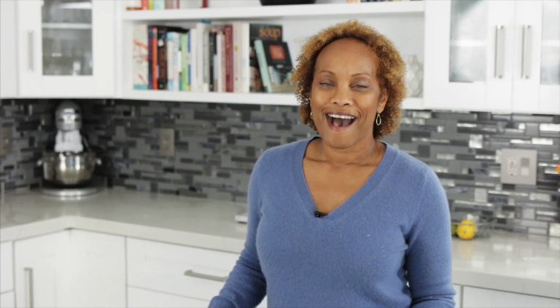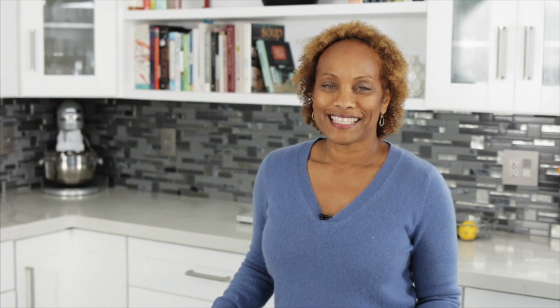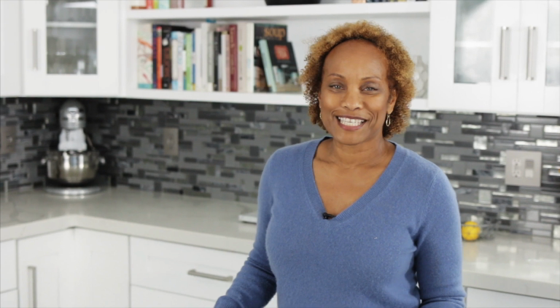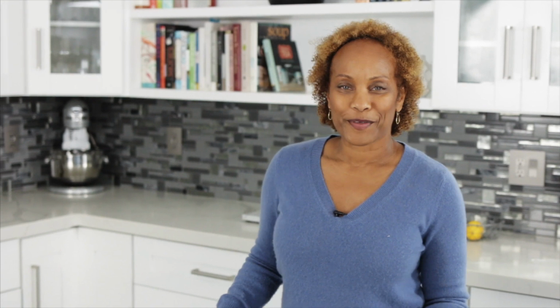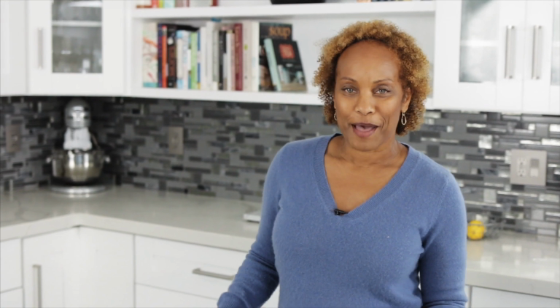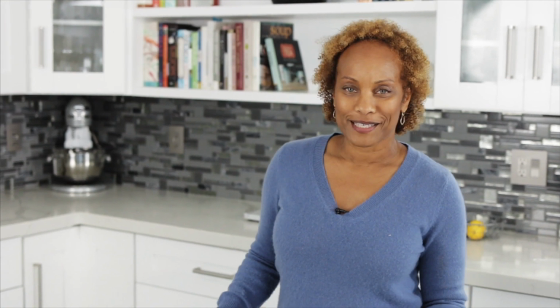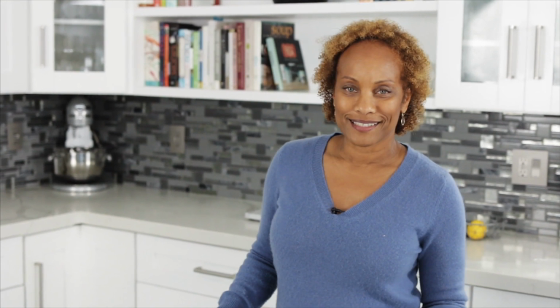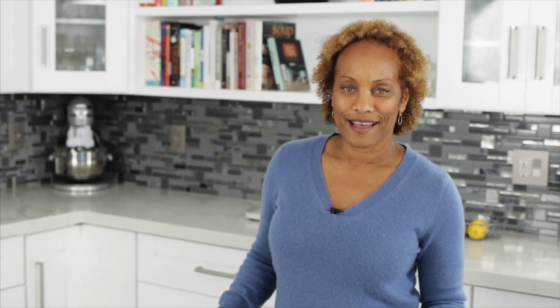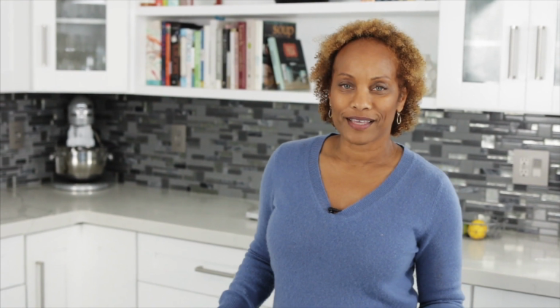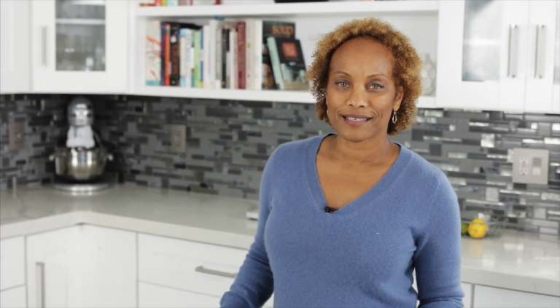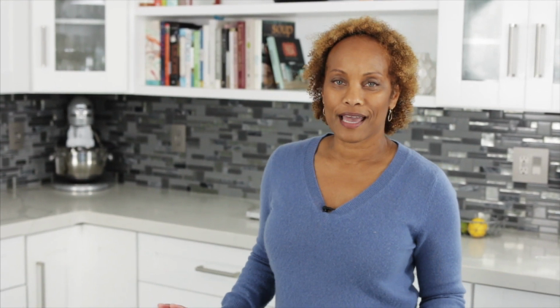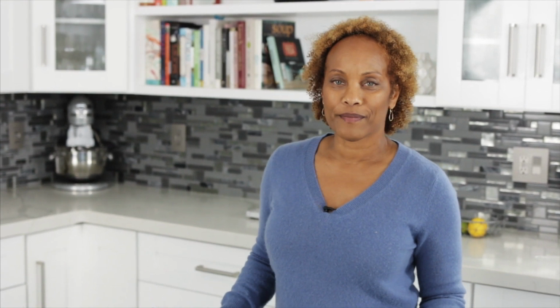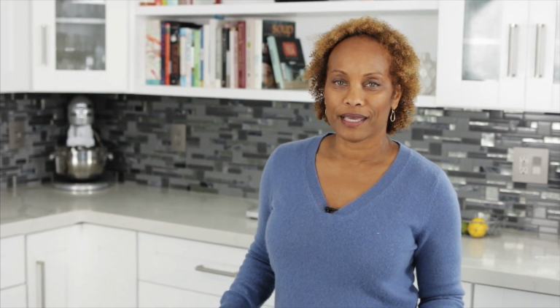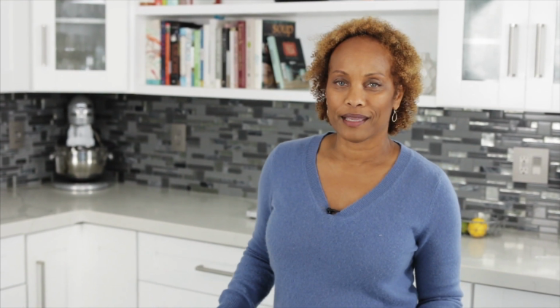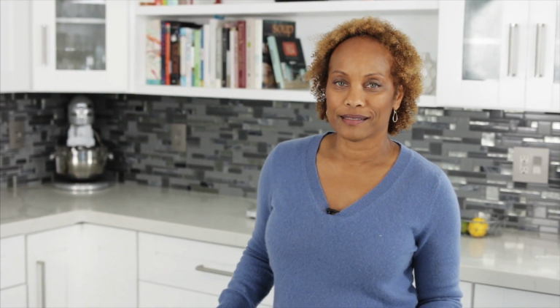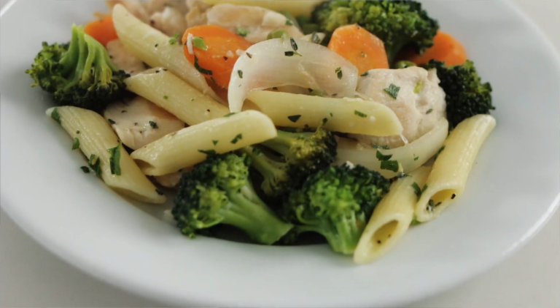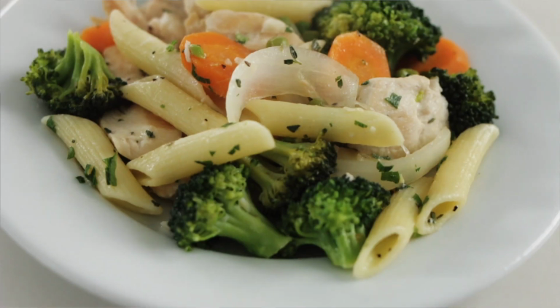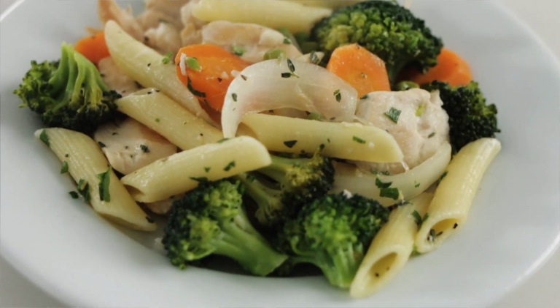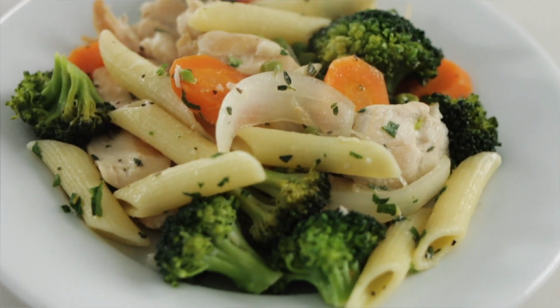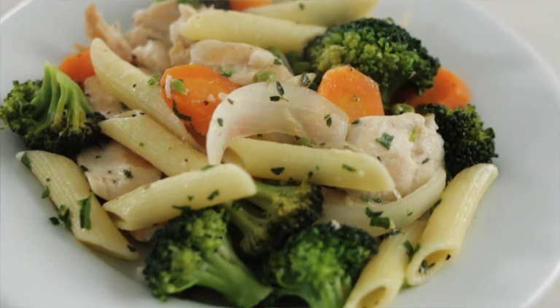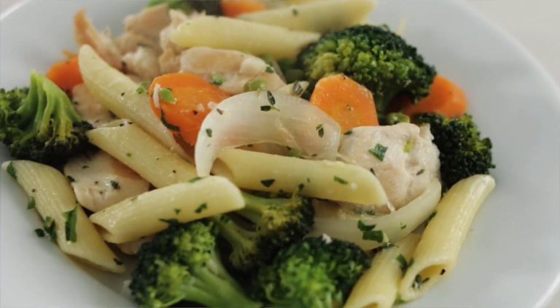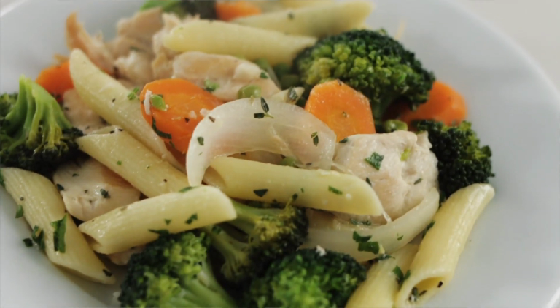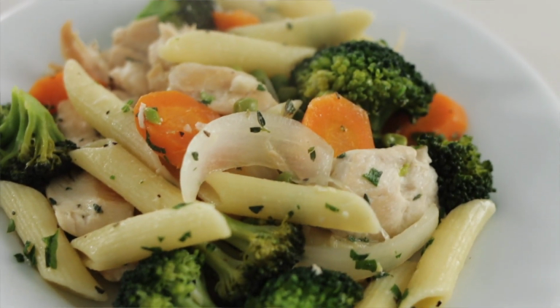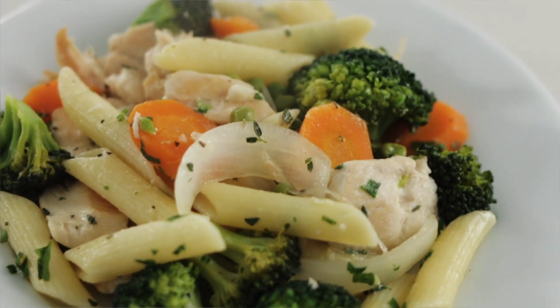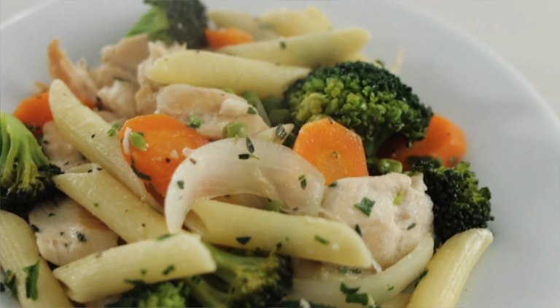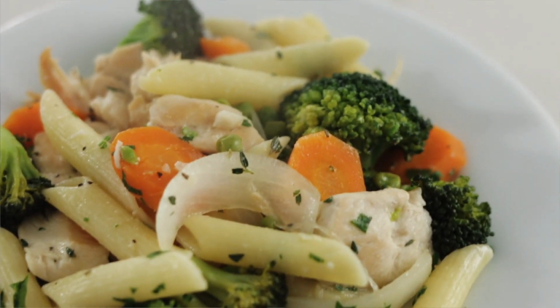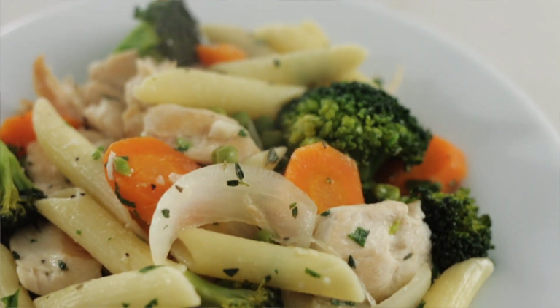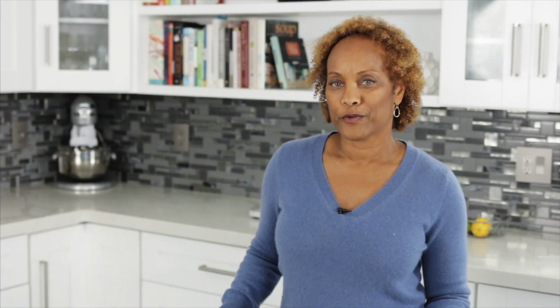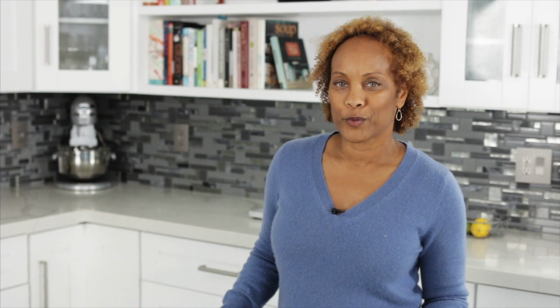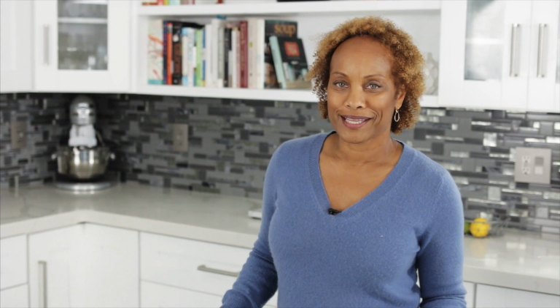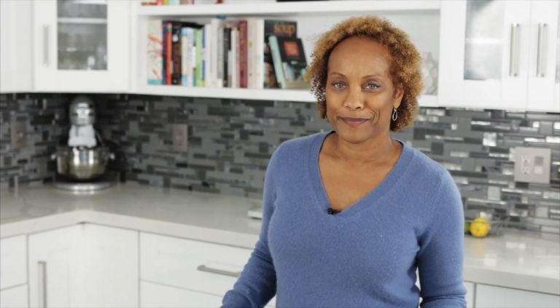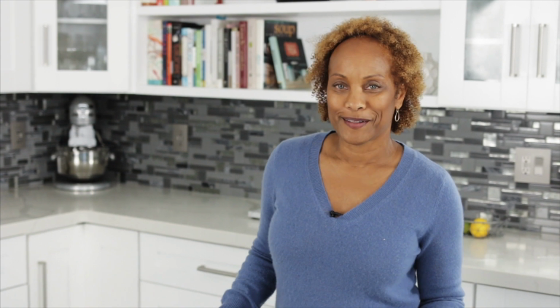Hi, it's Lisa with An Appetizing Life, and today I'm making a chicken vegetable pasta, perfect for a weeknight meal.